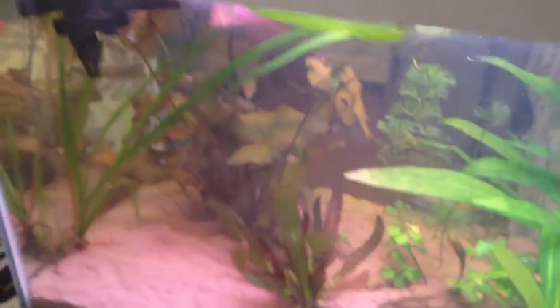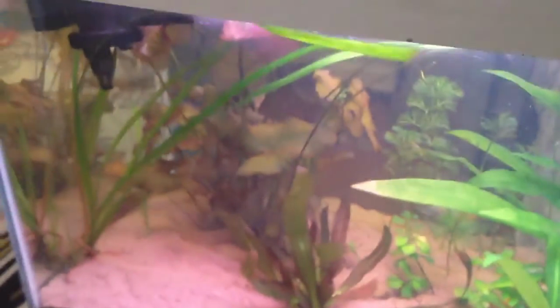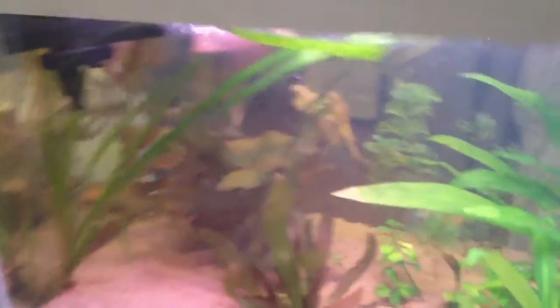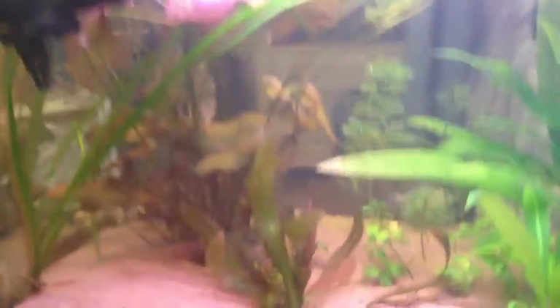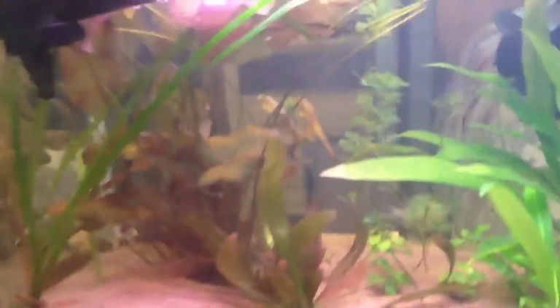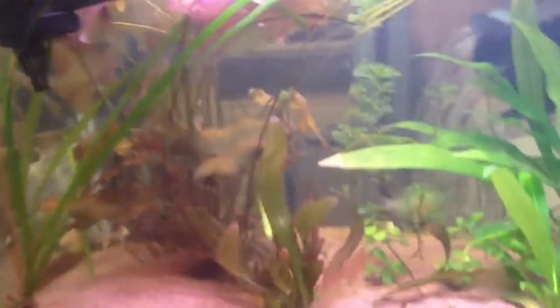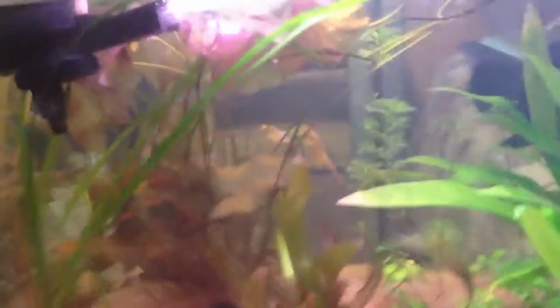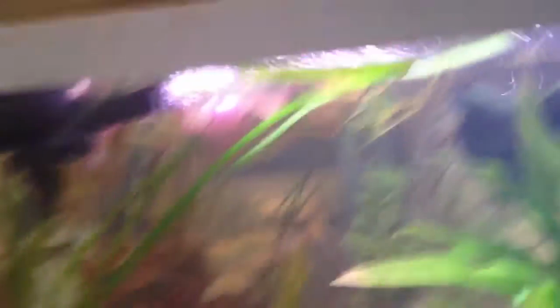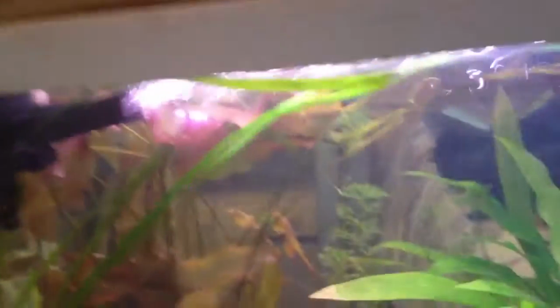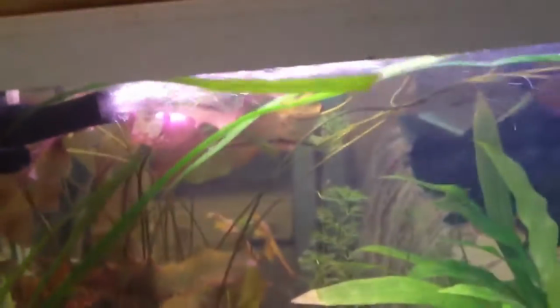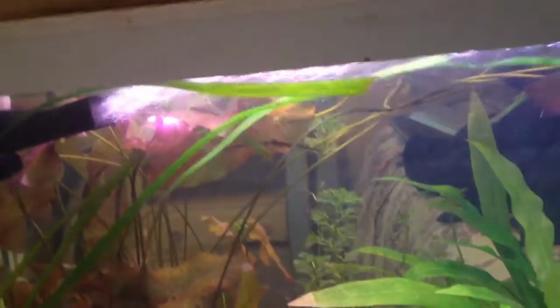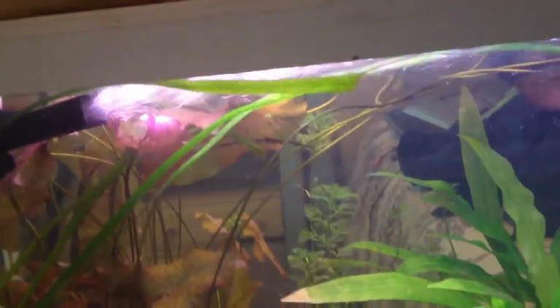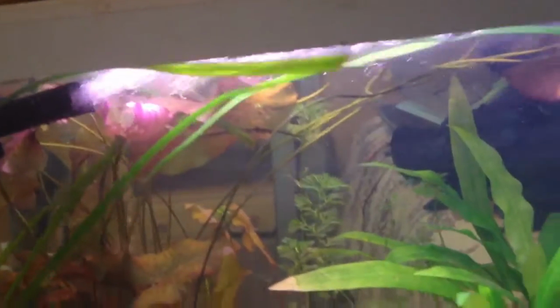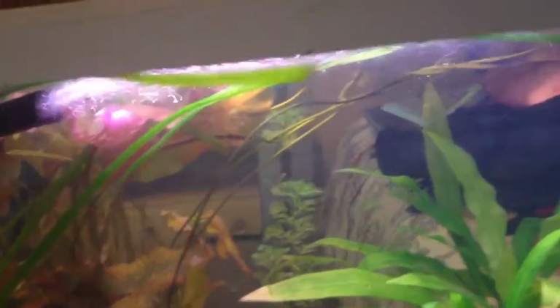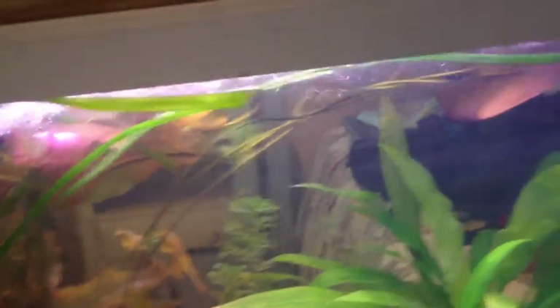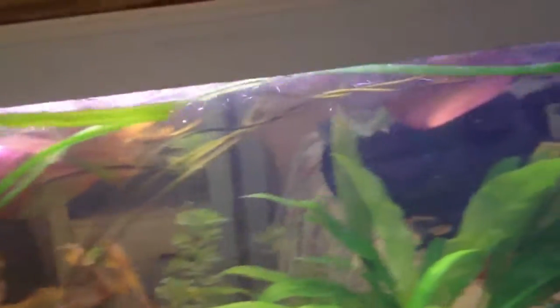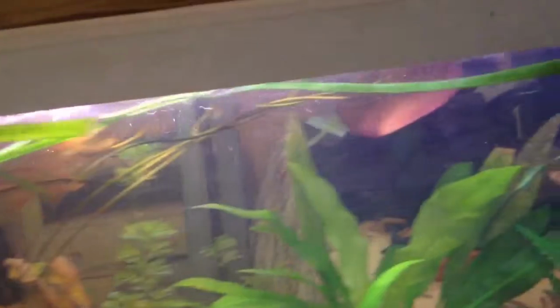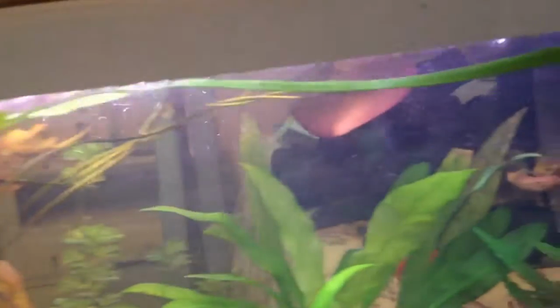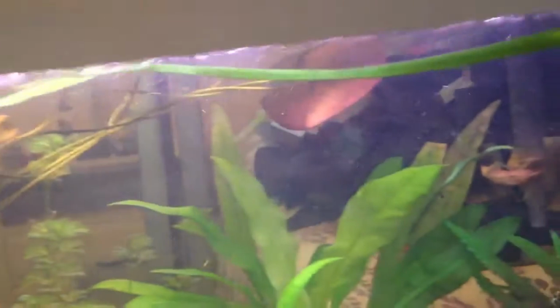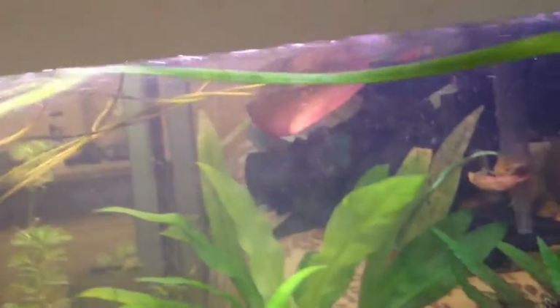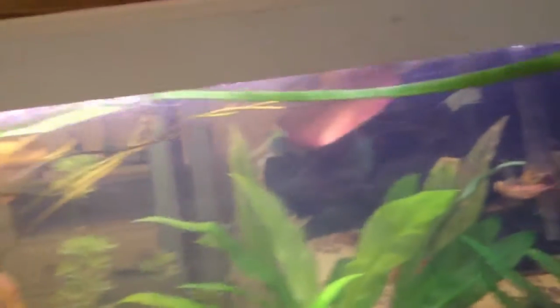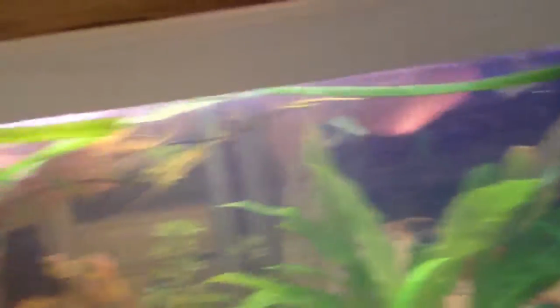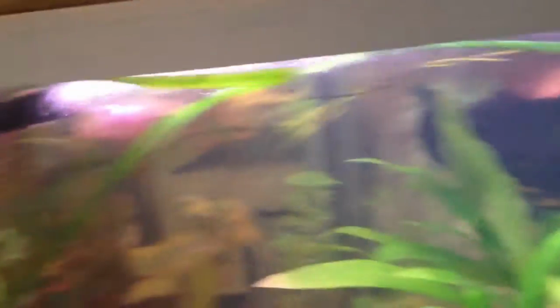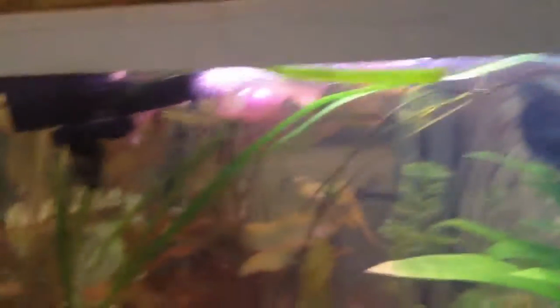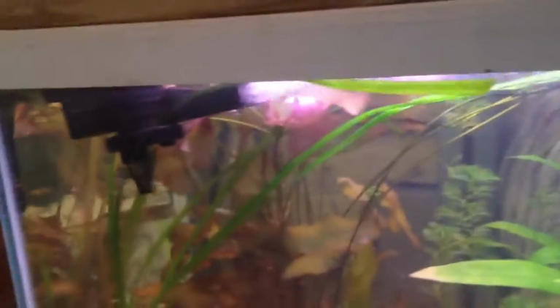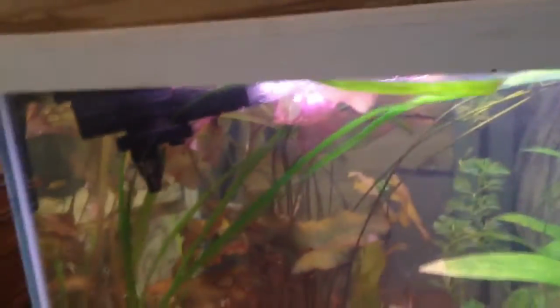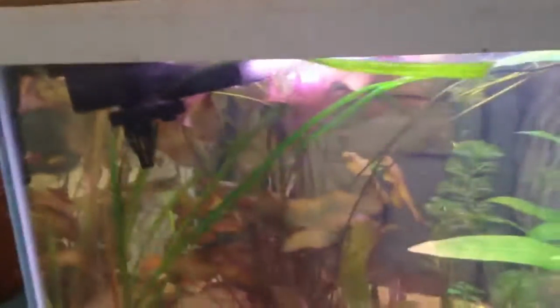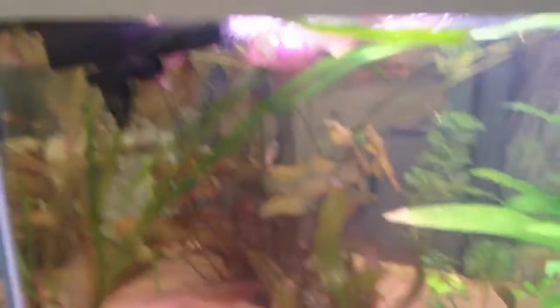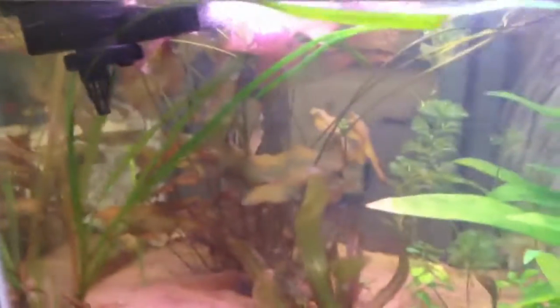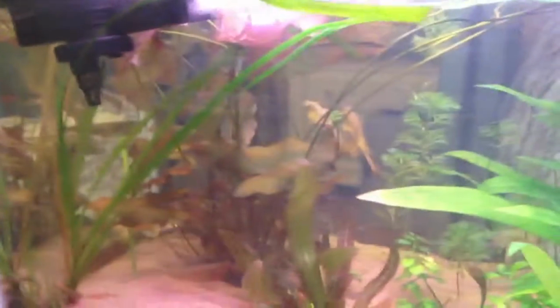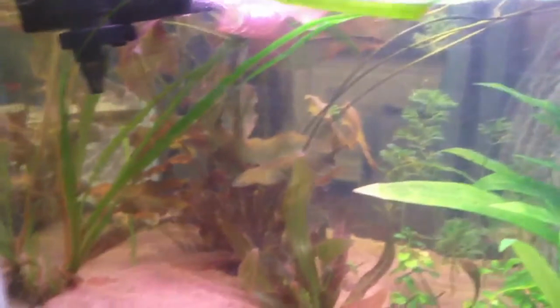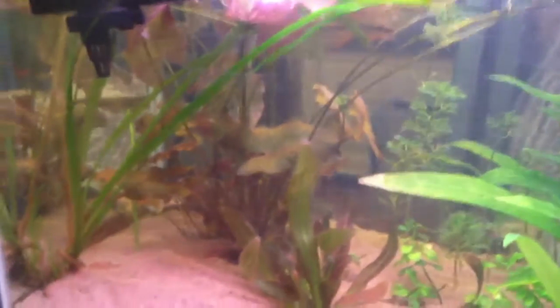And then this one has just been growing out all over the place, which looks pretty cool in this tank.